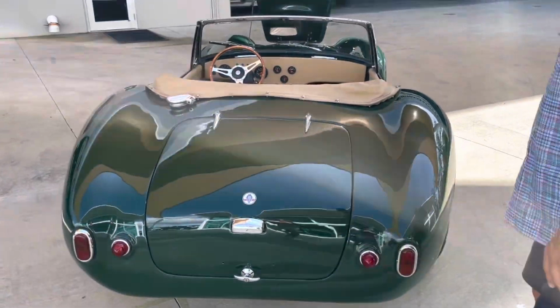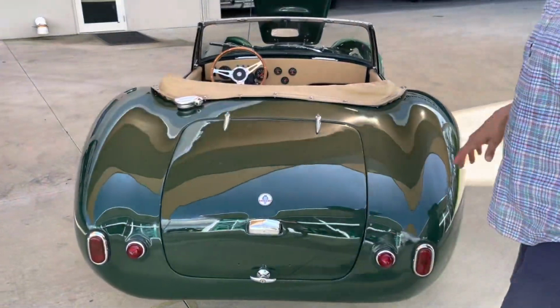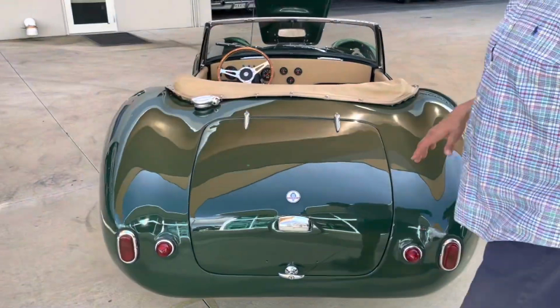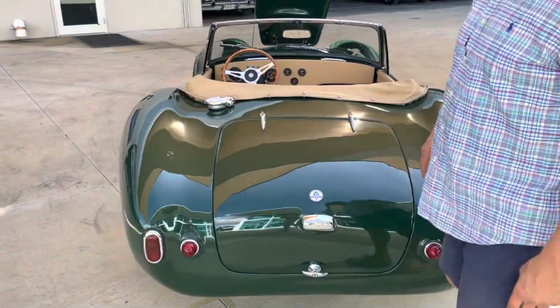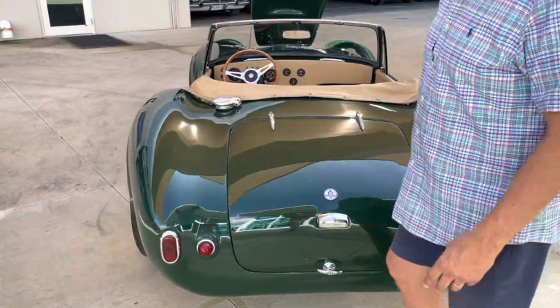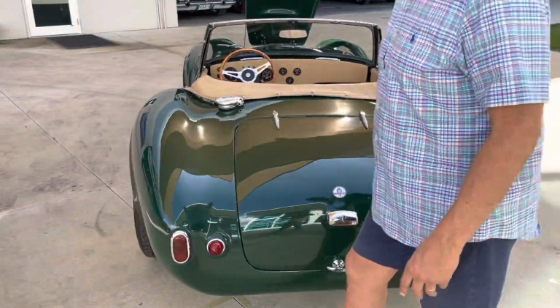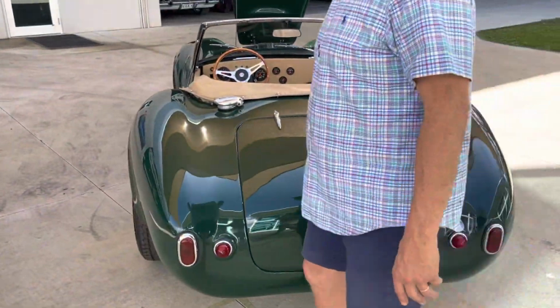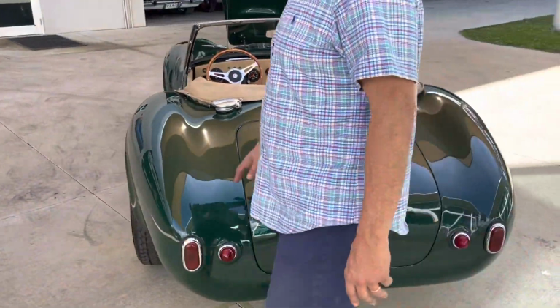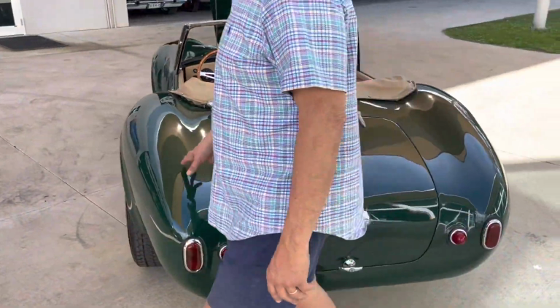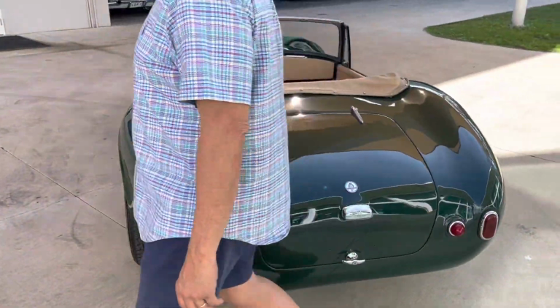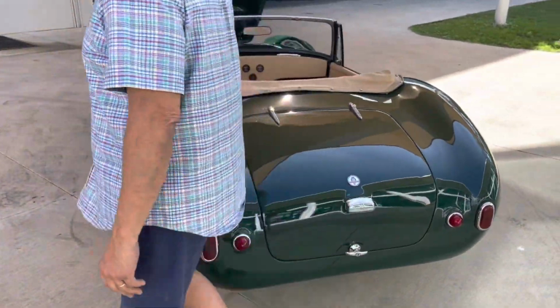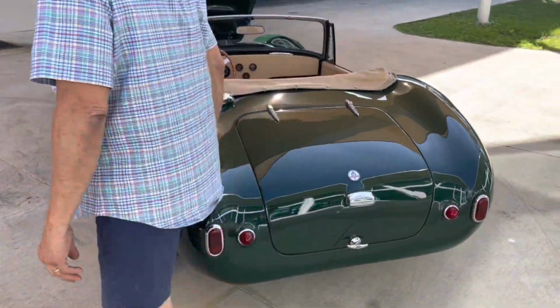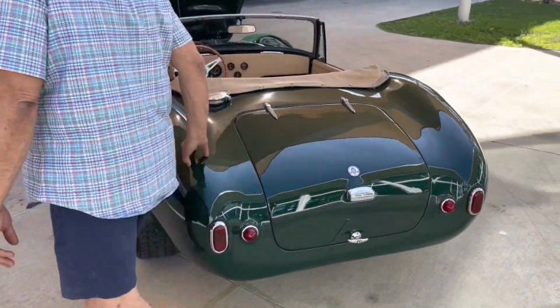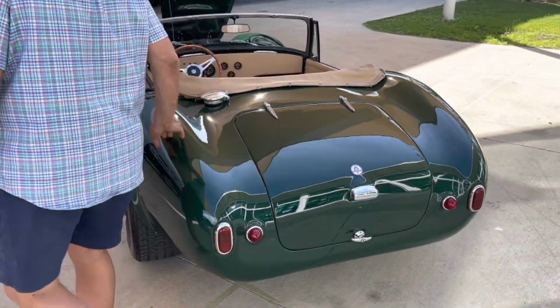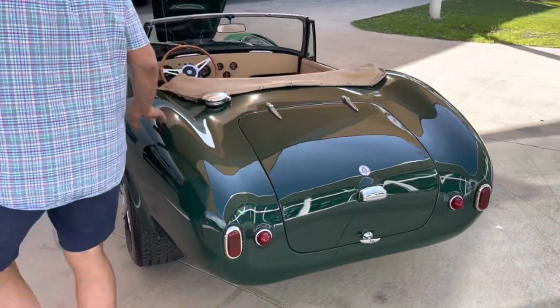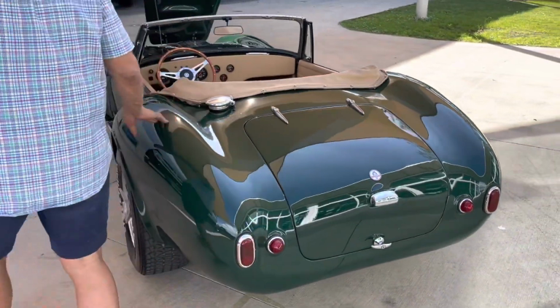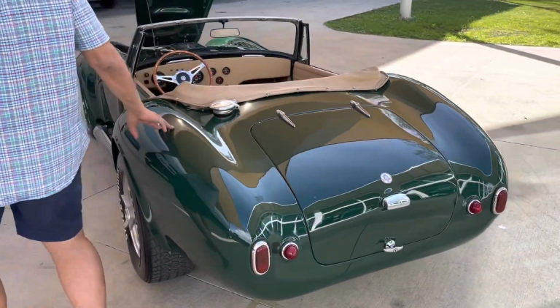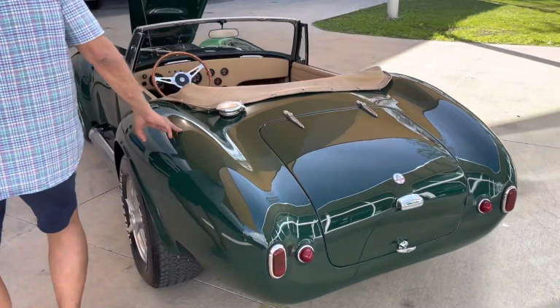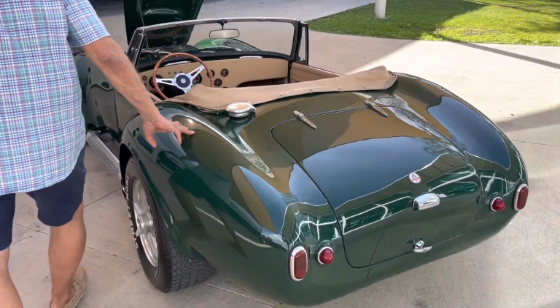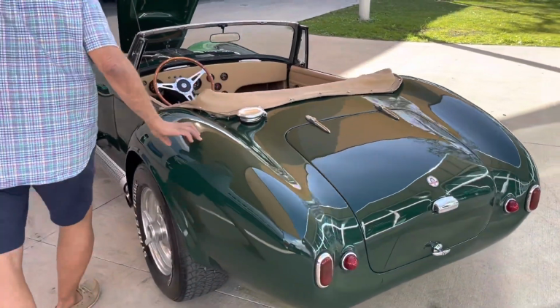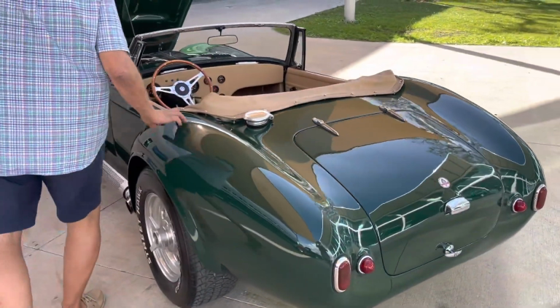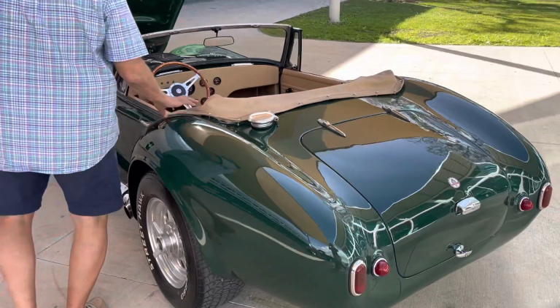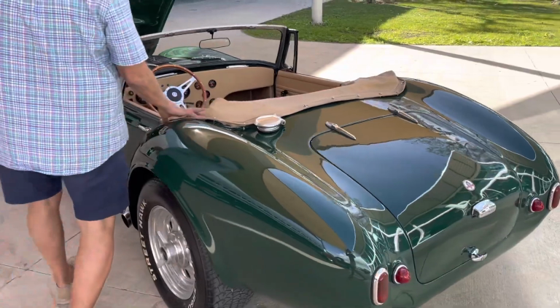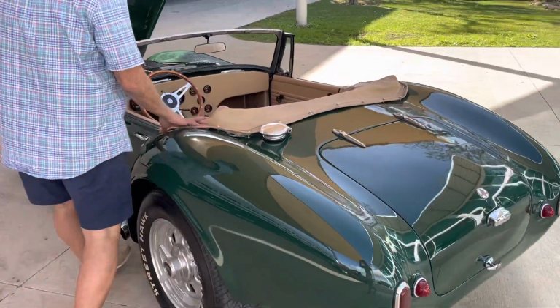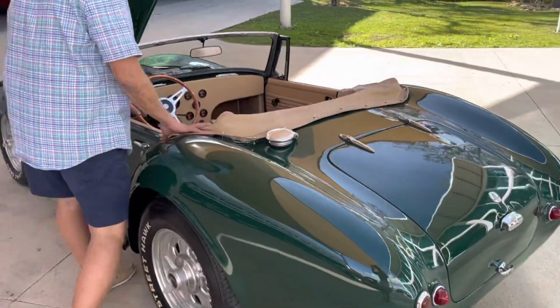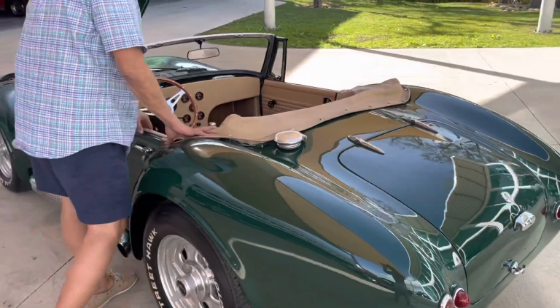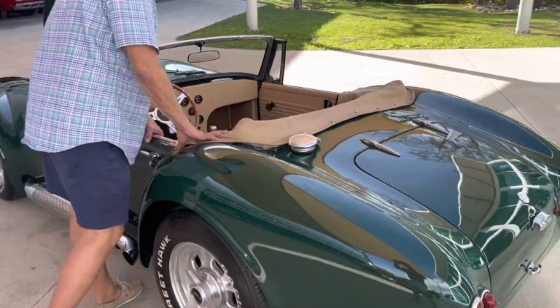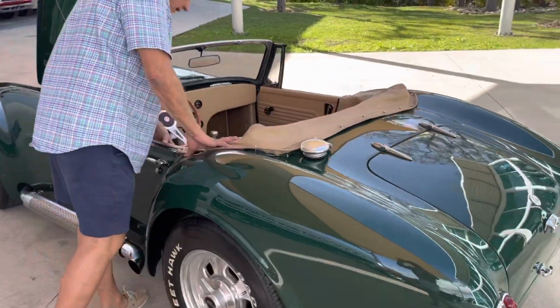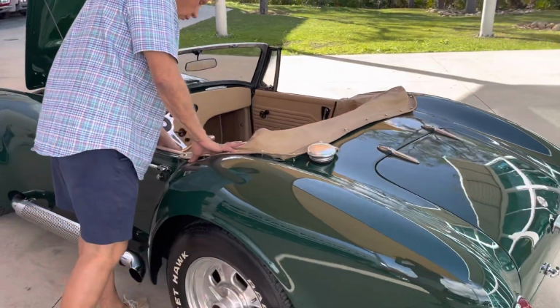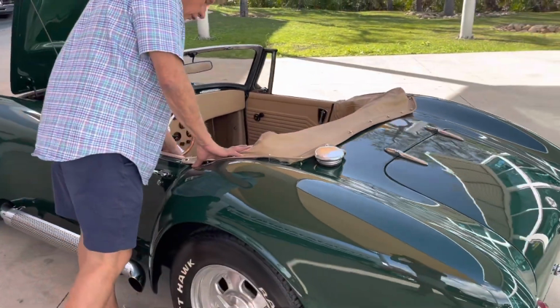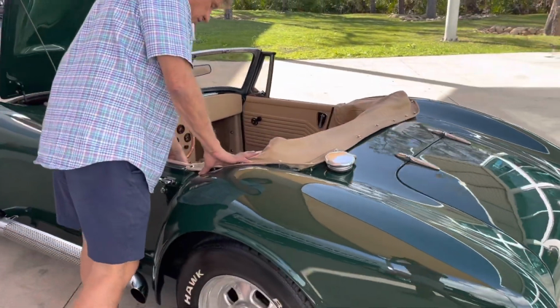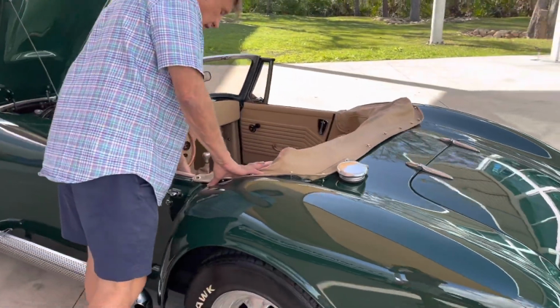If you're looking for one, especially here in Florida, that you can just go out and really, really have fun in — on a nice winding road, this is it.